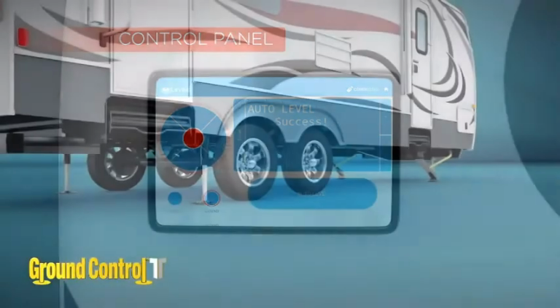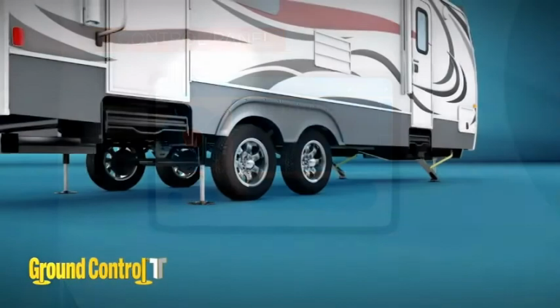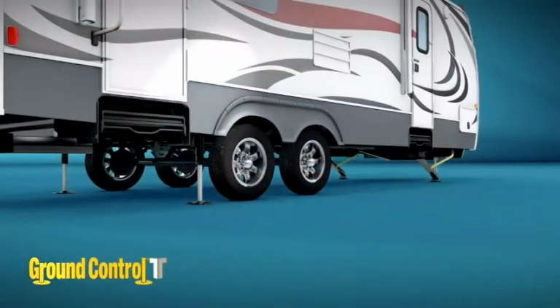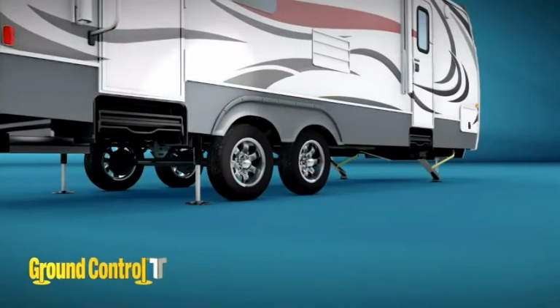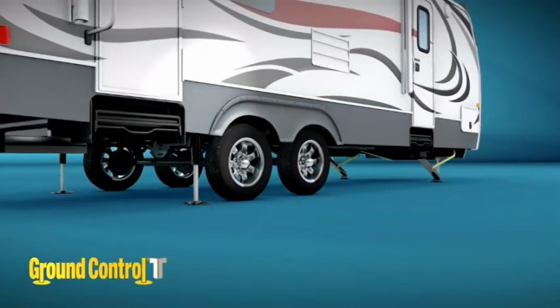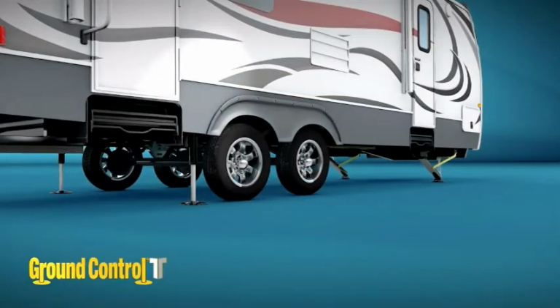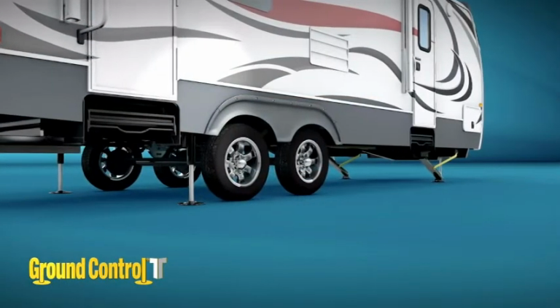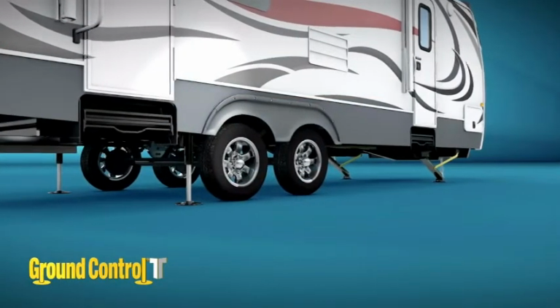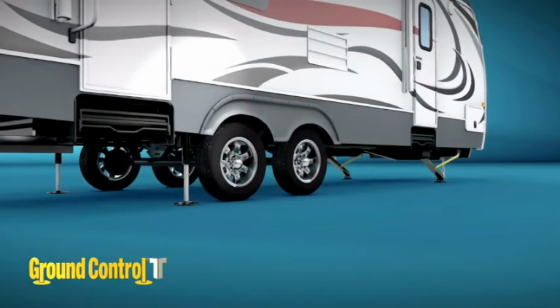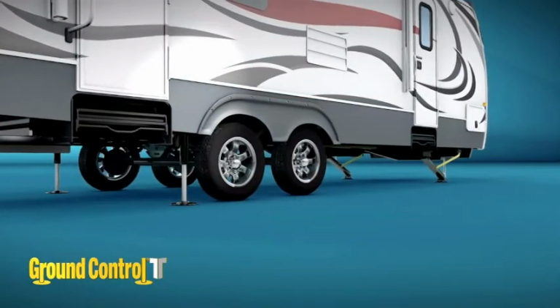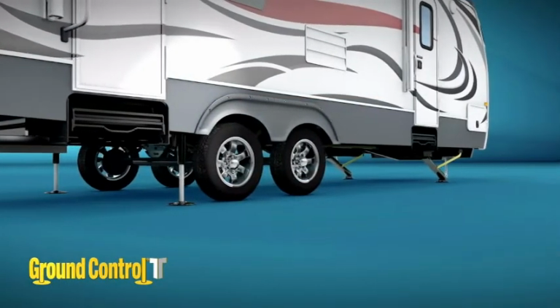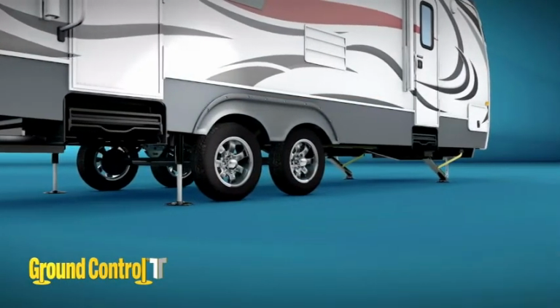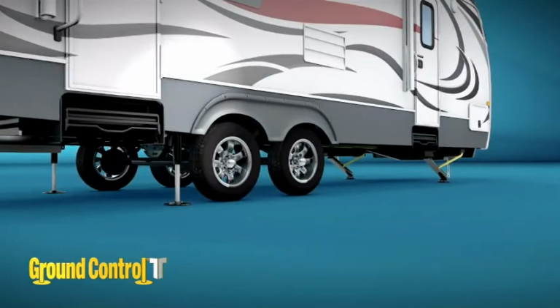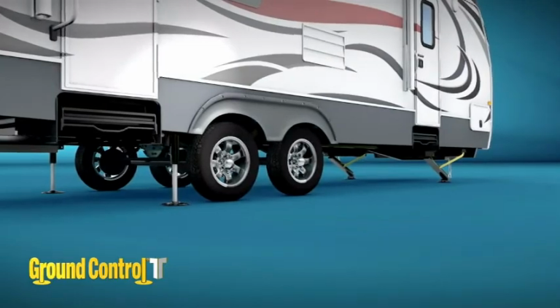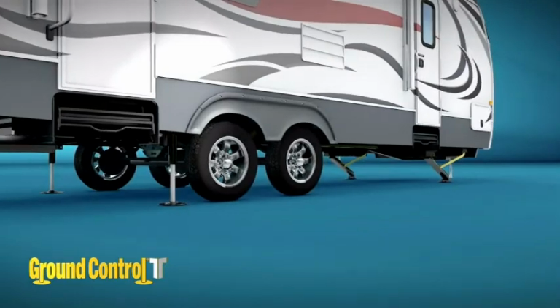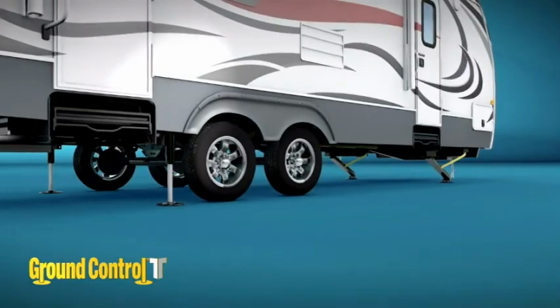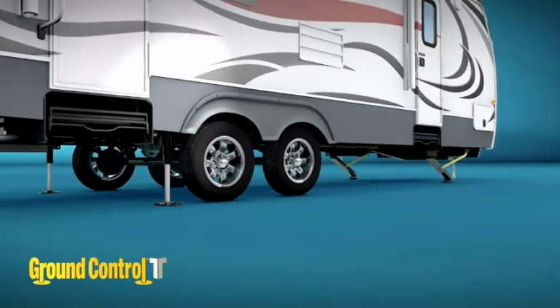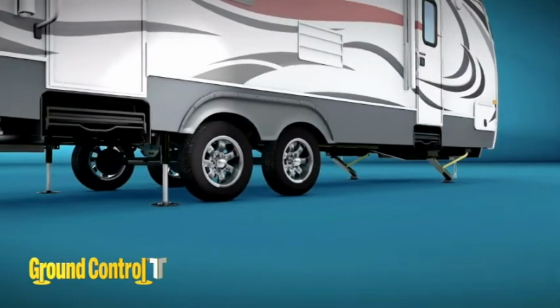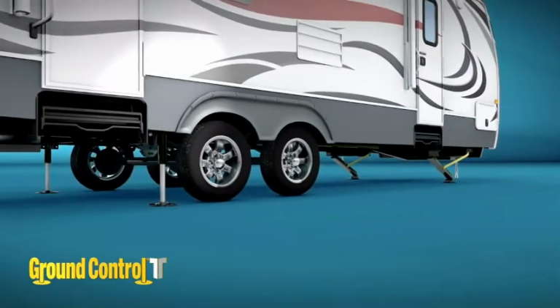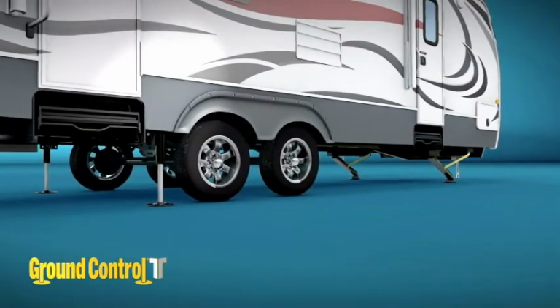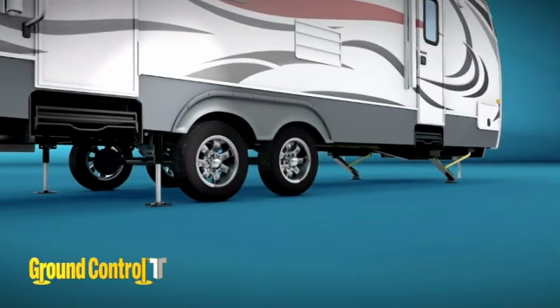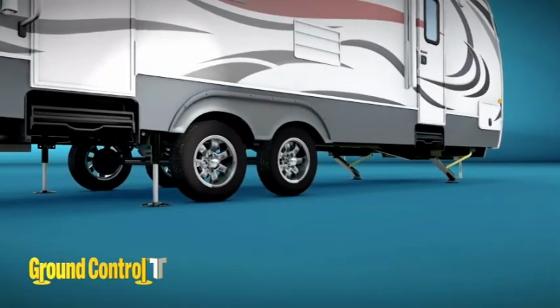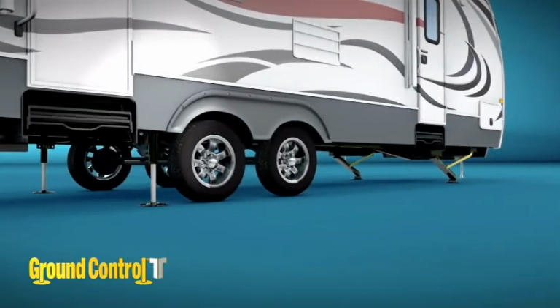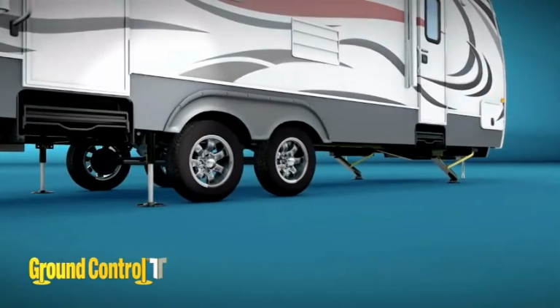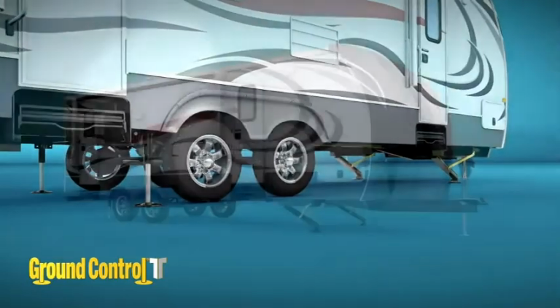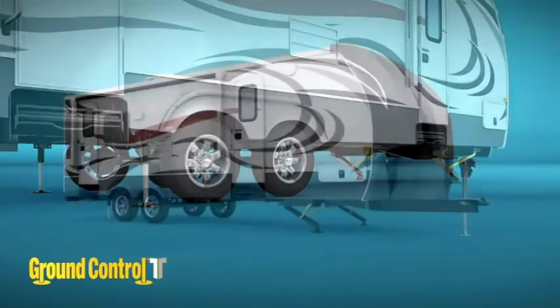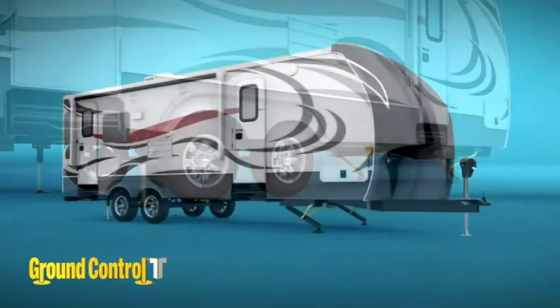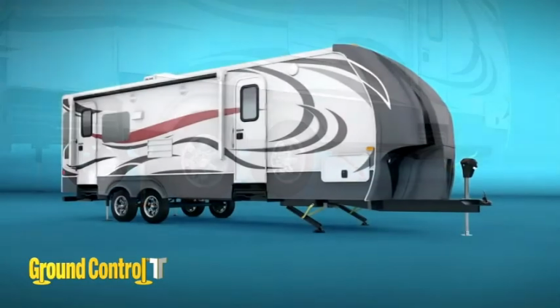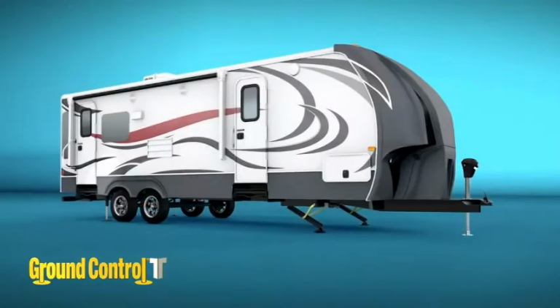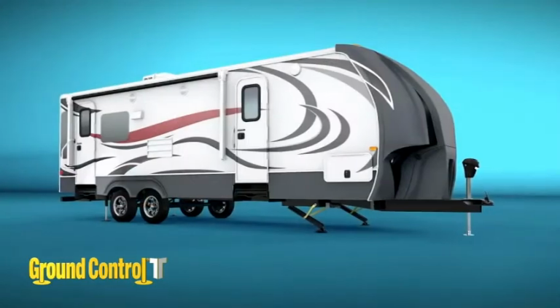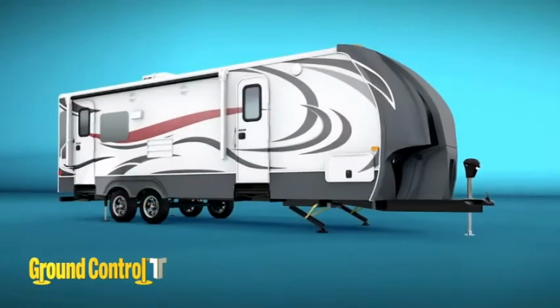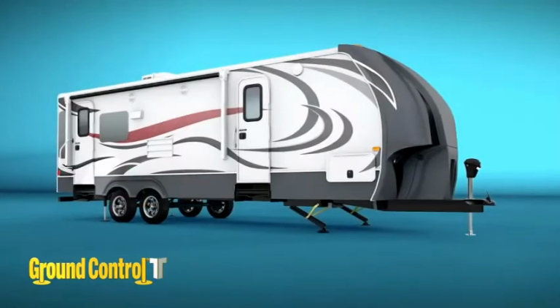Ground Control TT is everything you've ever wanted in a leveling system, now on your travel trailer.